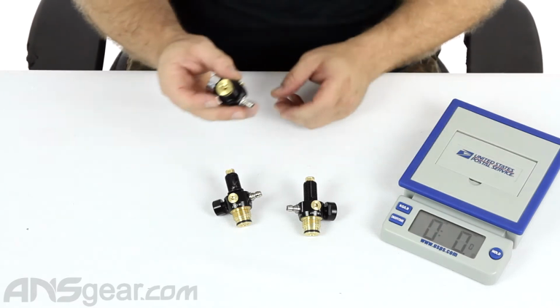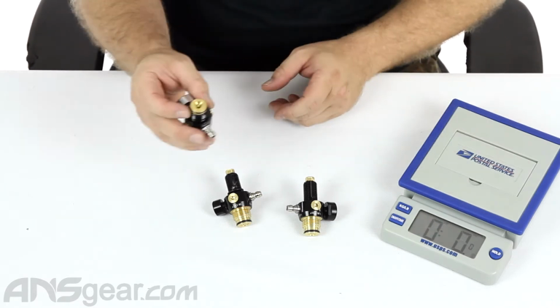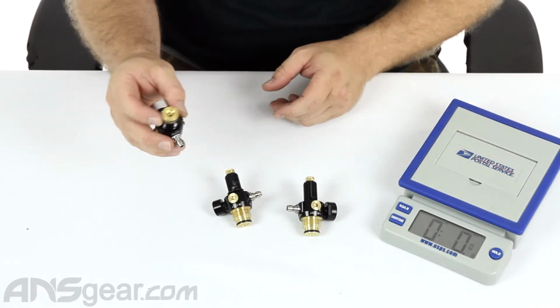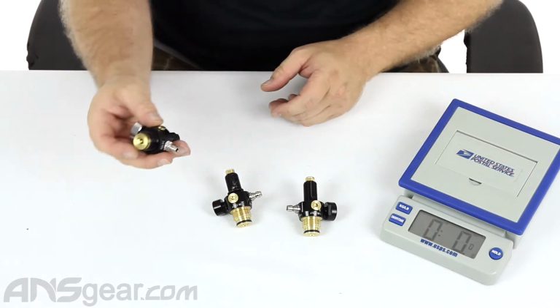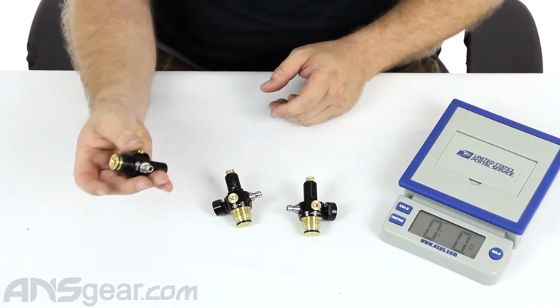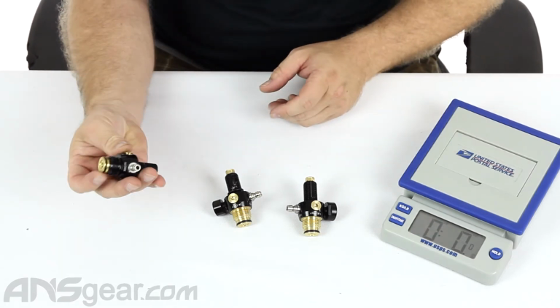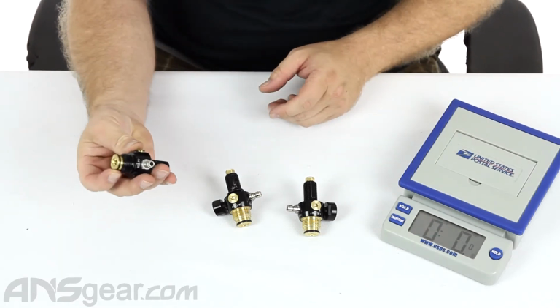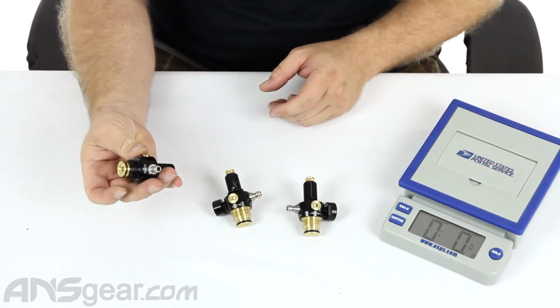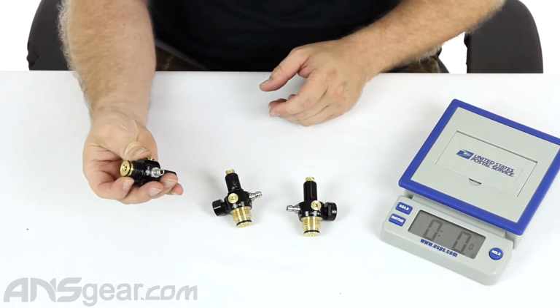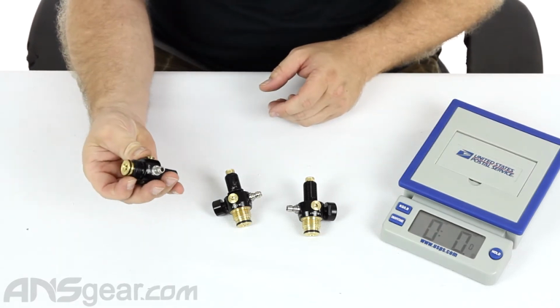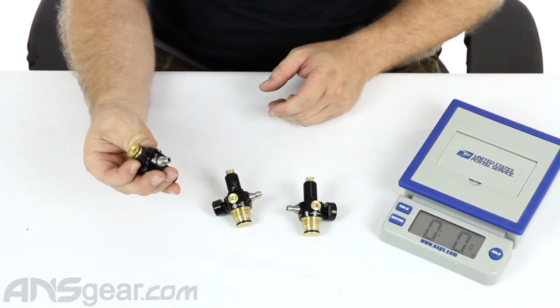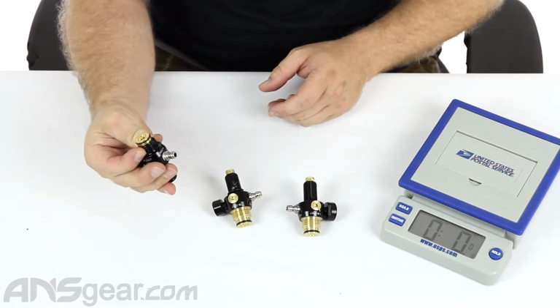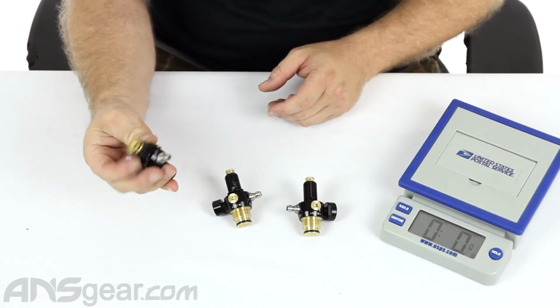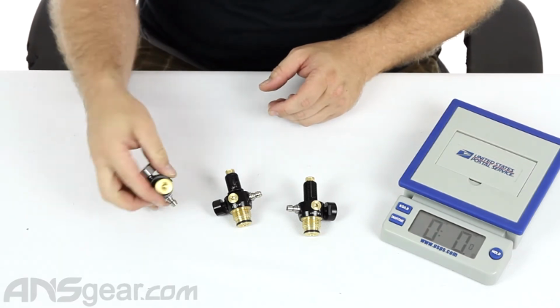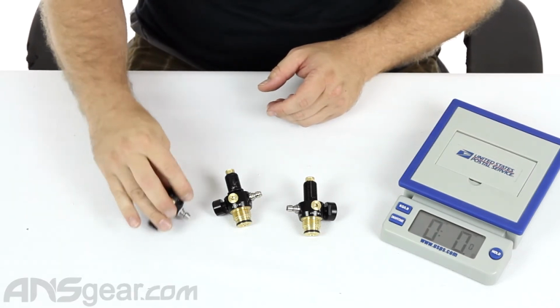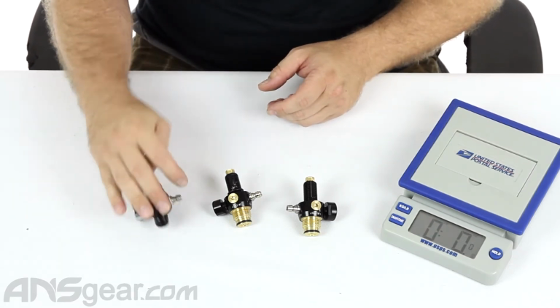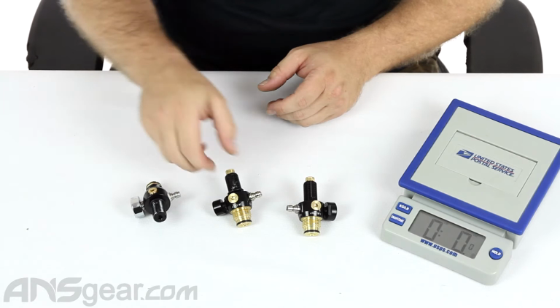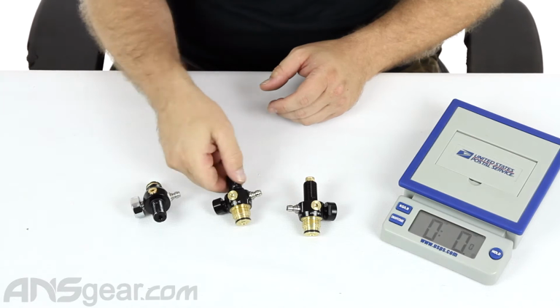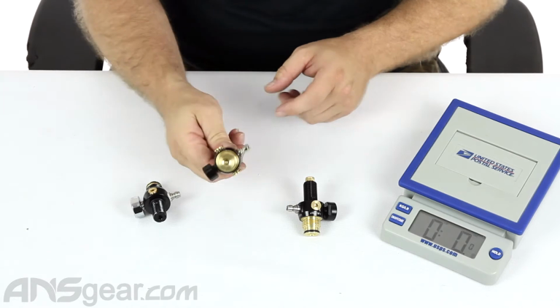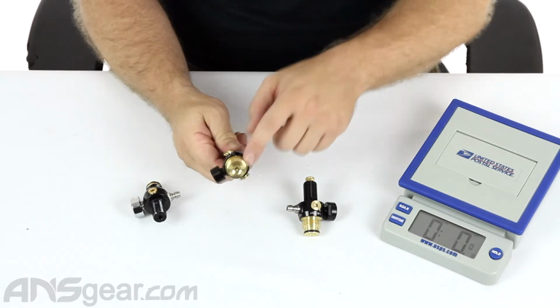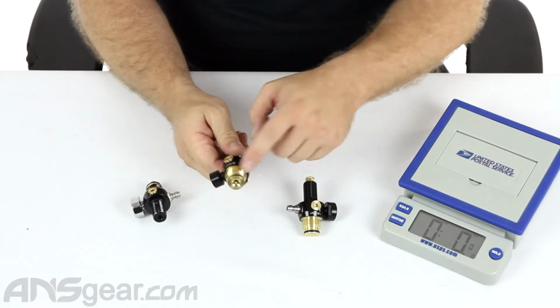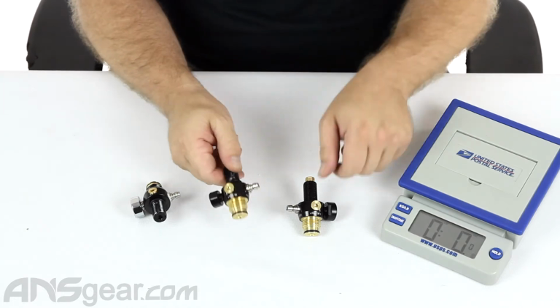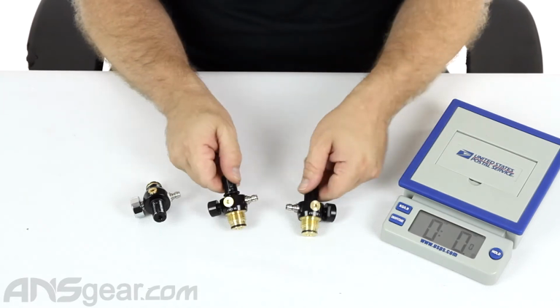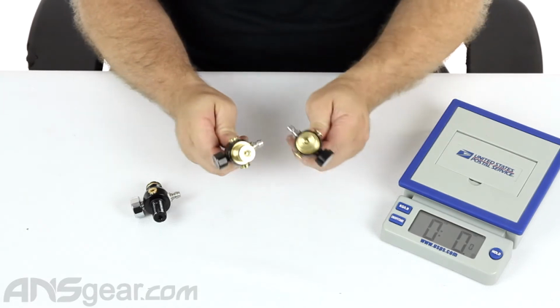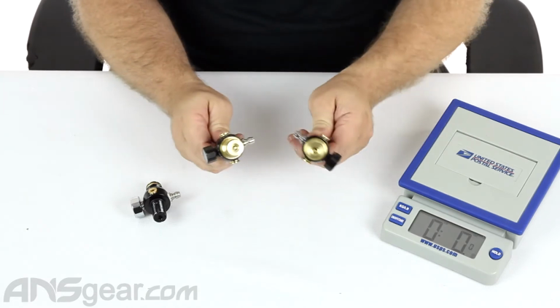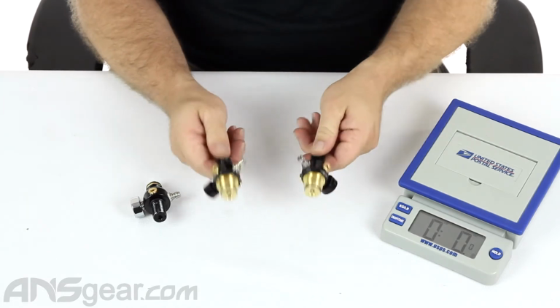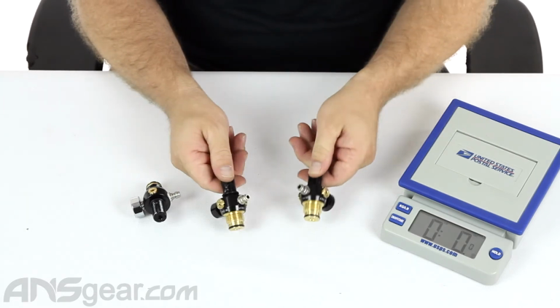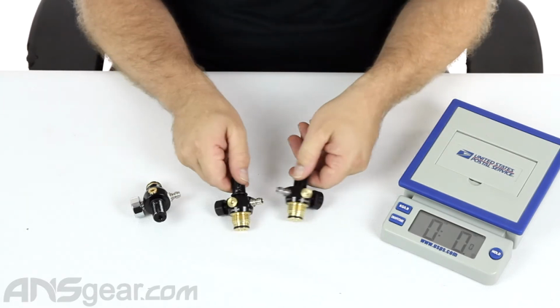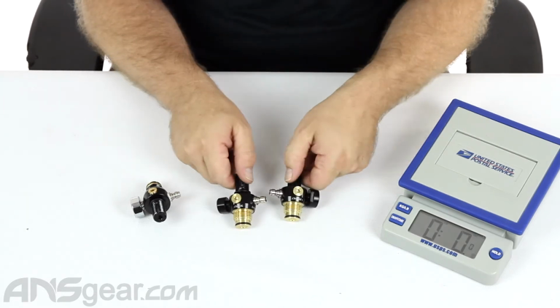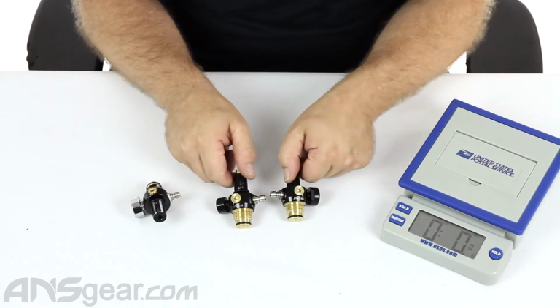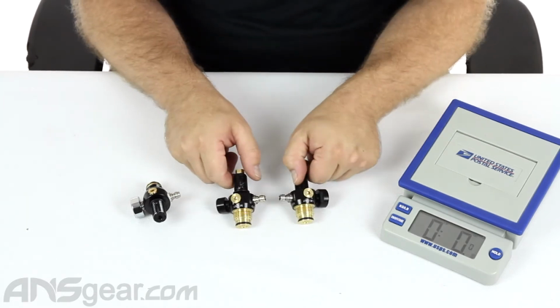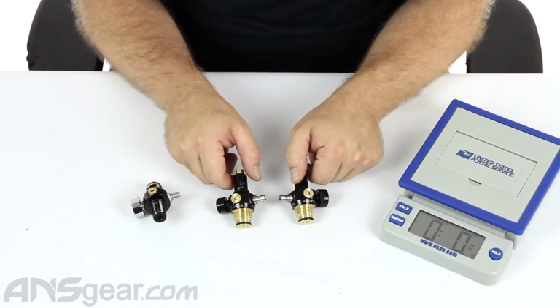The M3 is lighter because it does have a brass and aluminum top to it. These two — the P3 and G3 — are all brass on the top, and there's a reason for that as well.